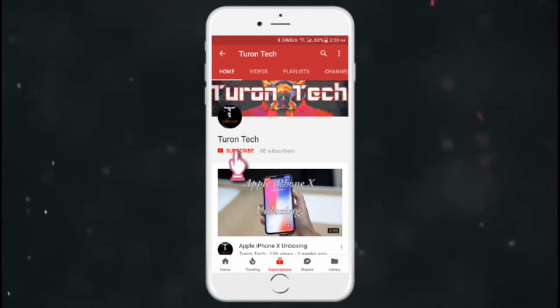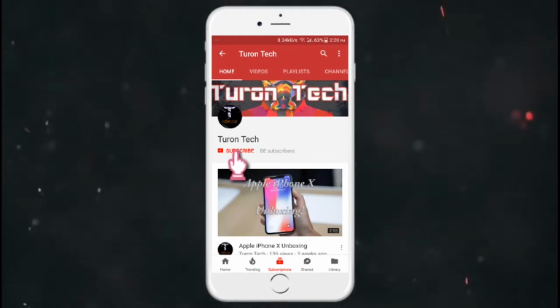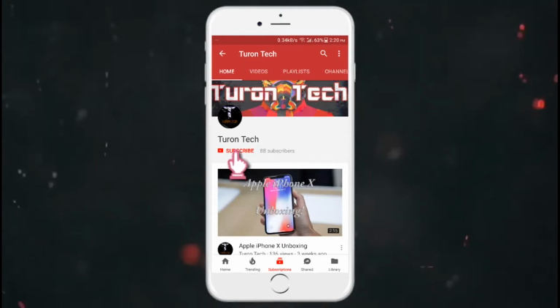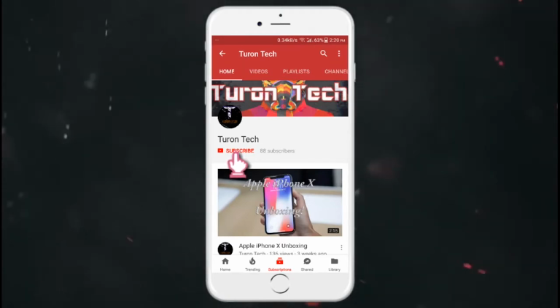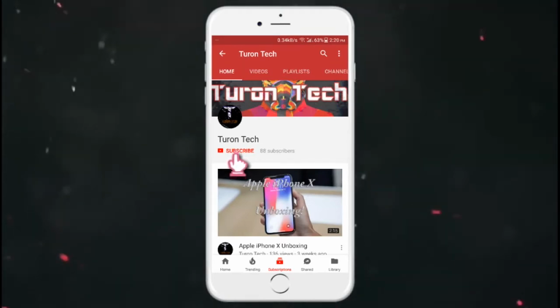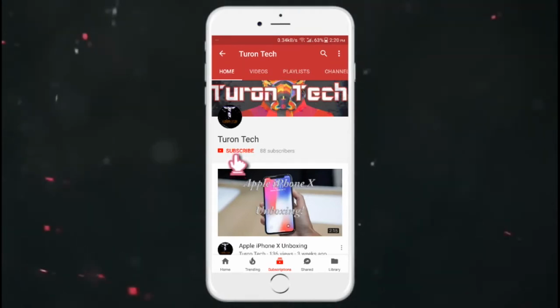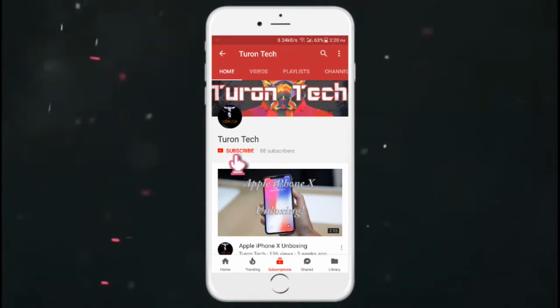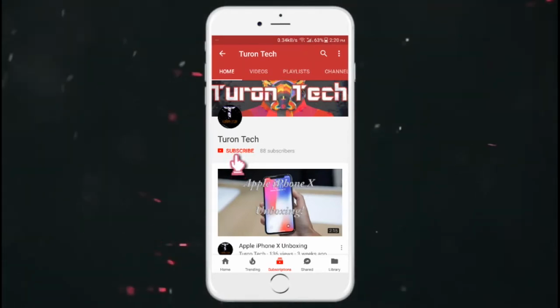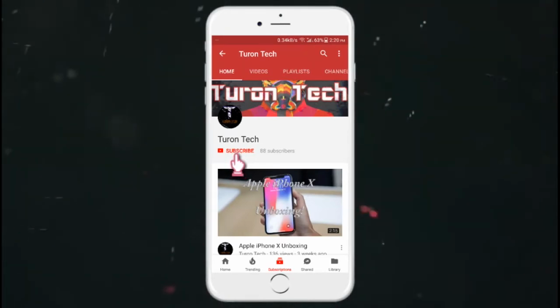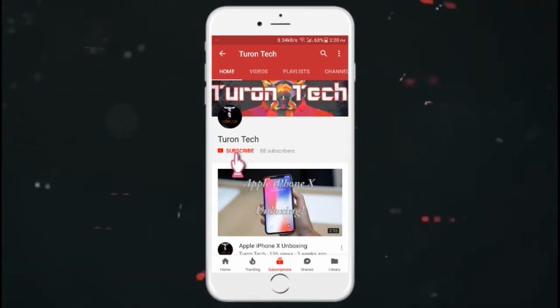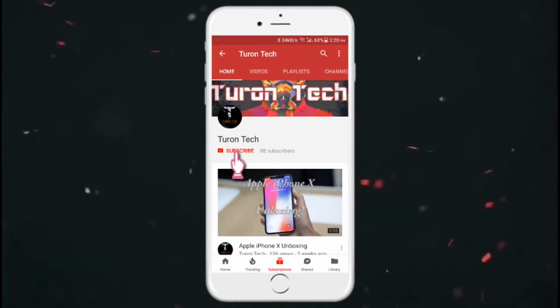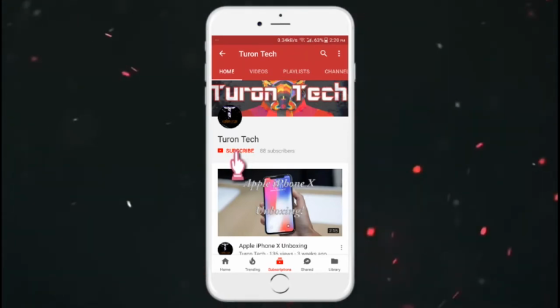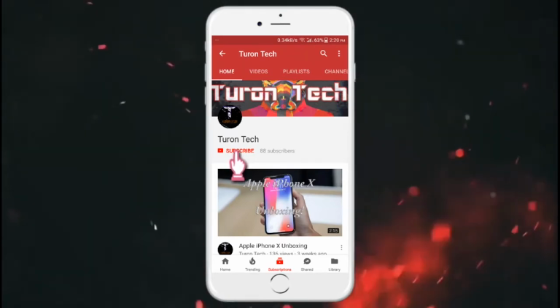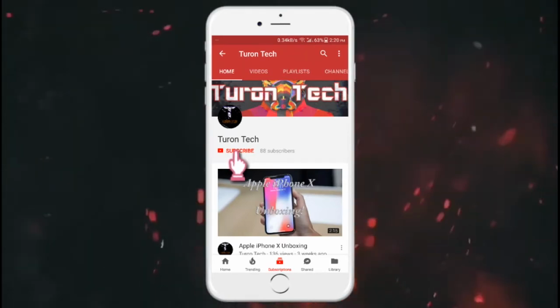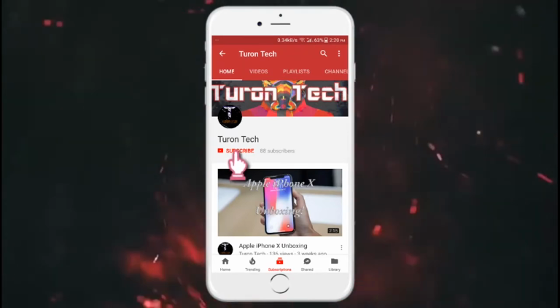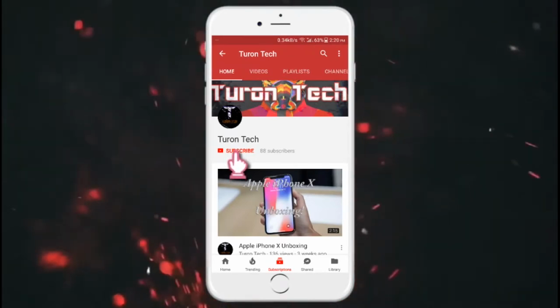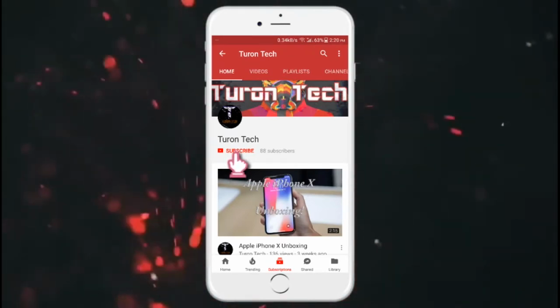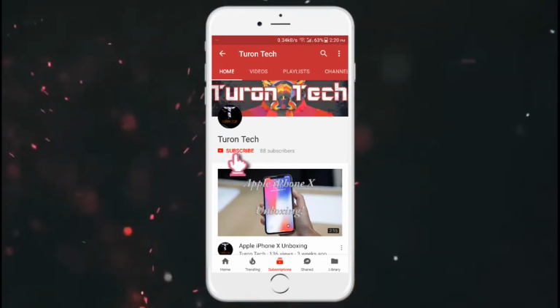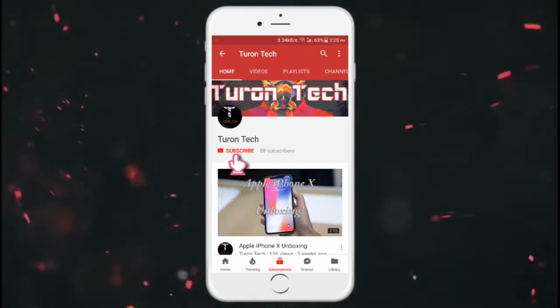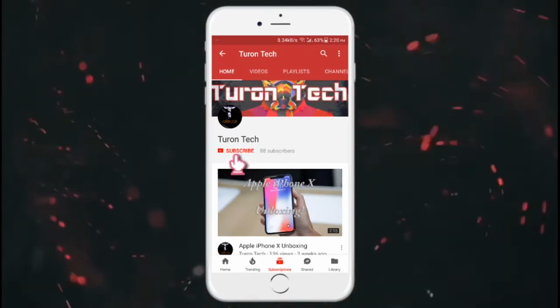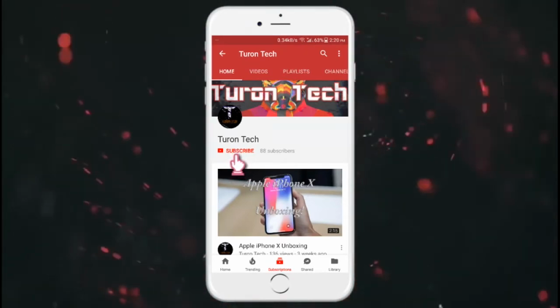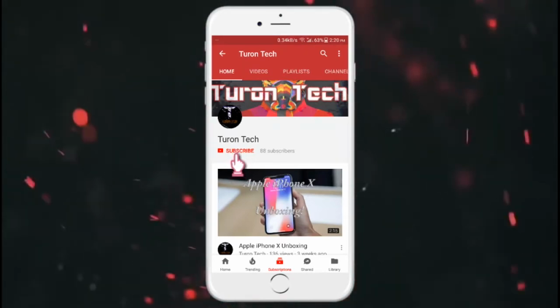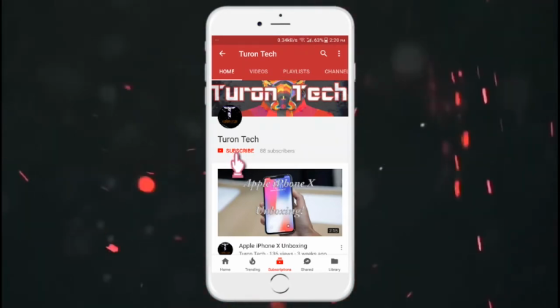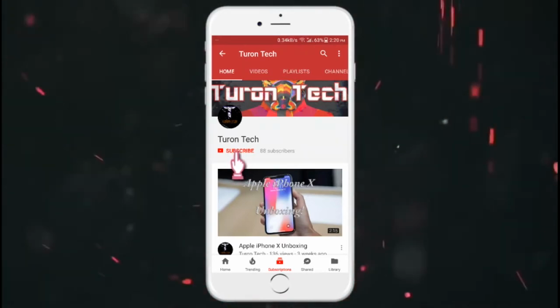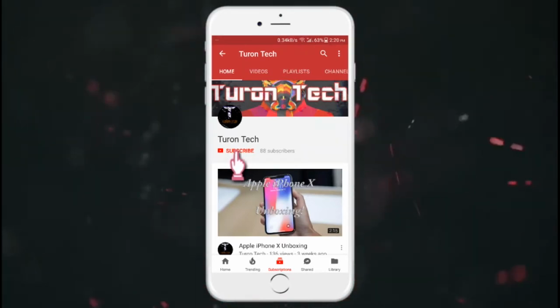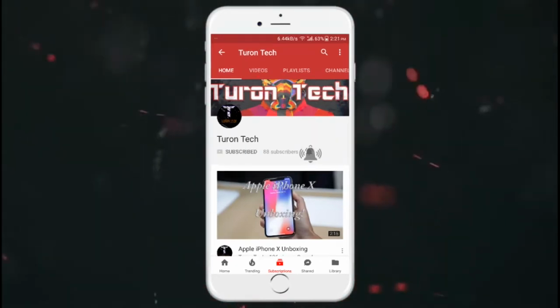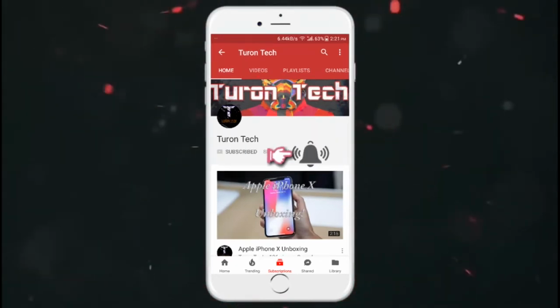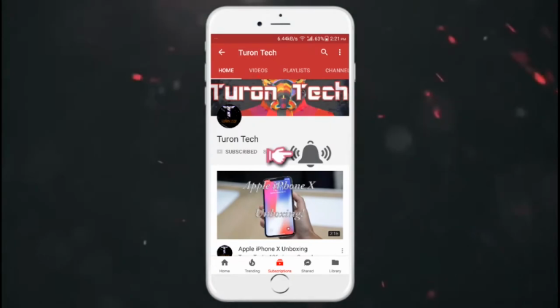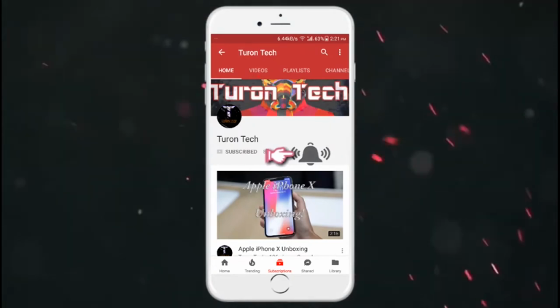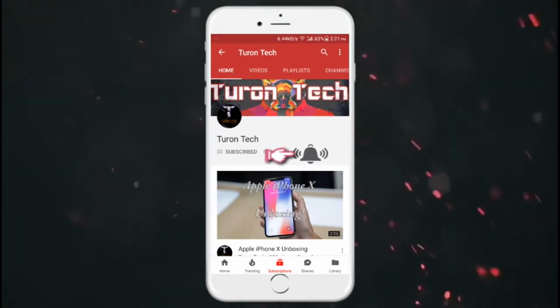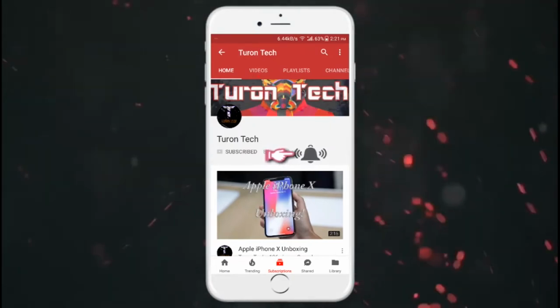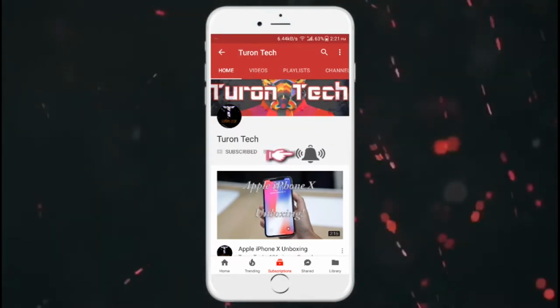Click the subscribe button, then click the bell button.